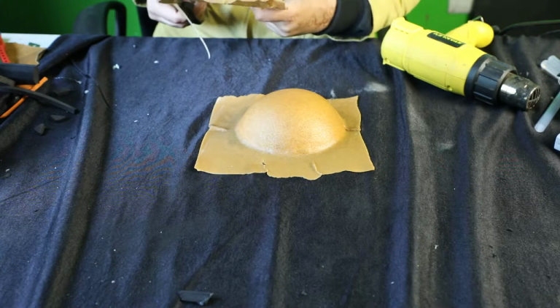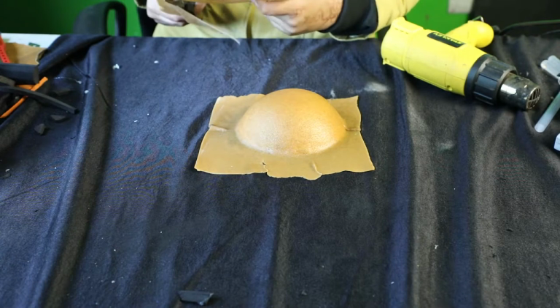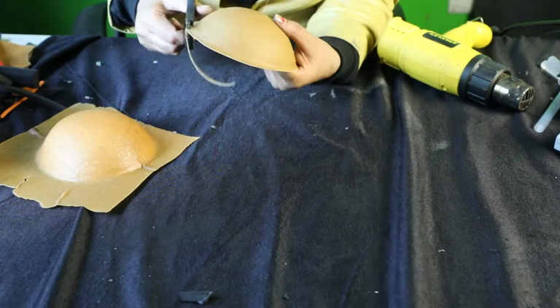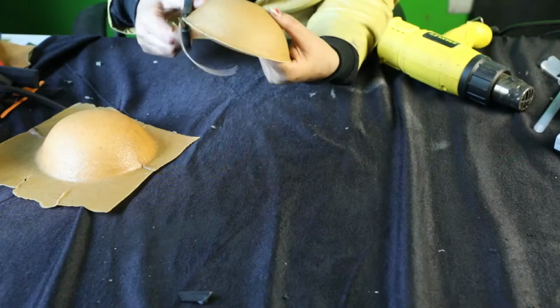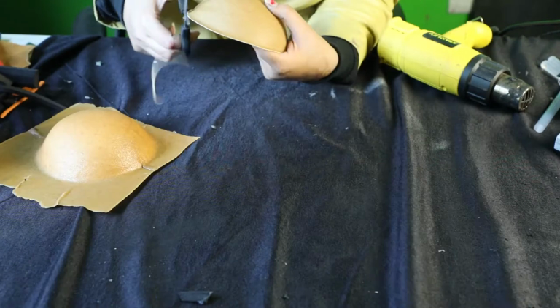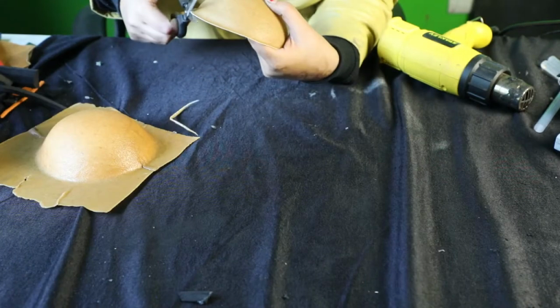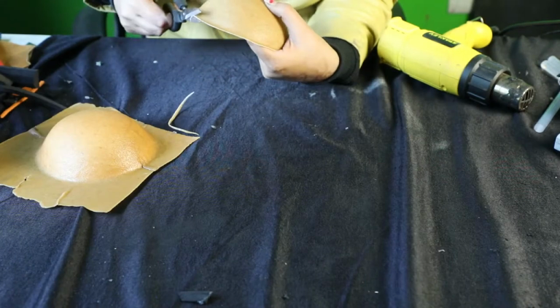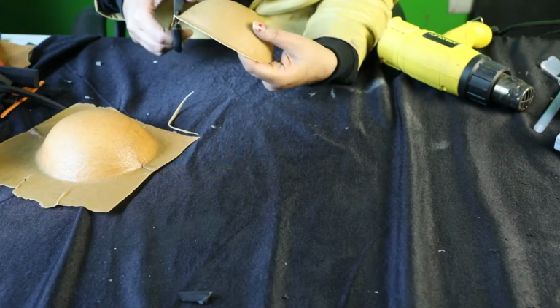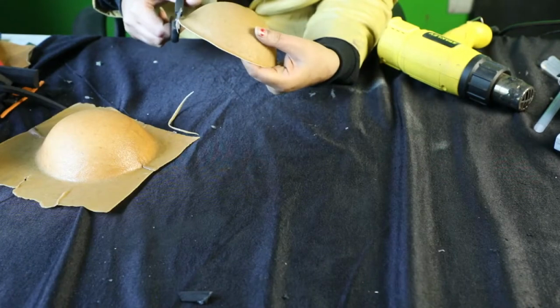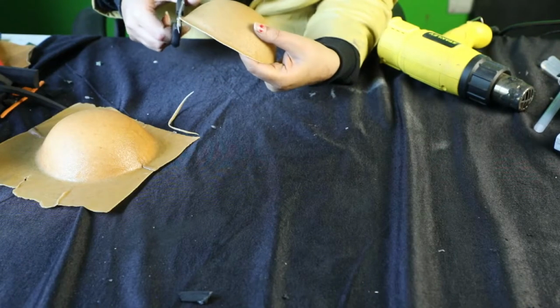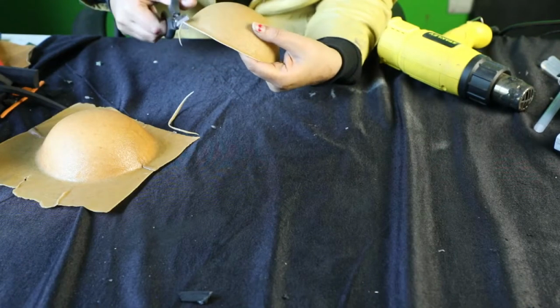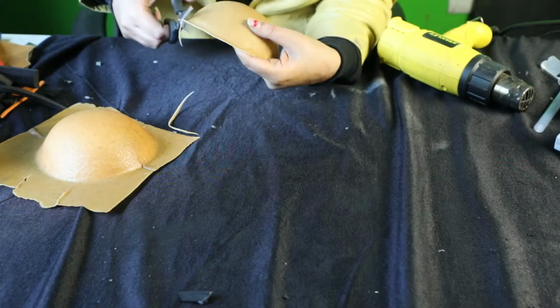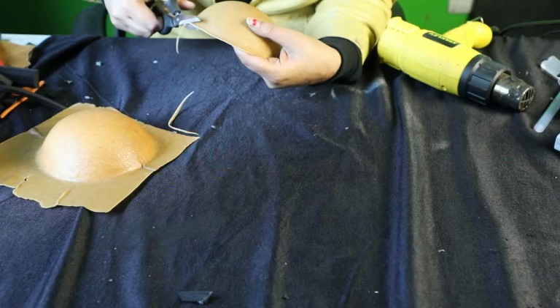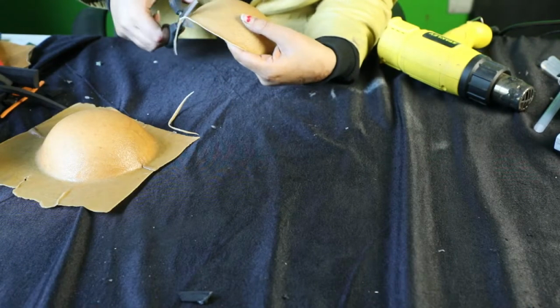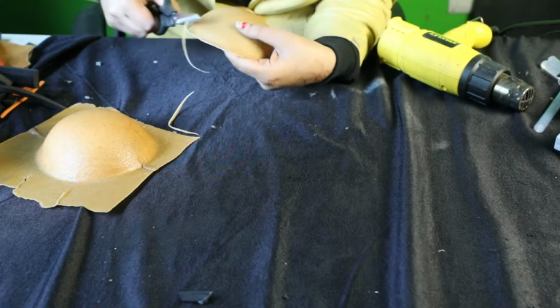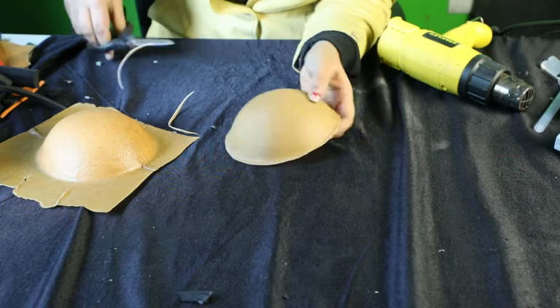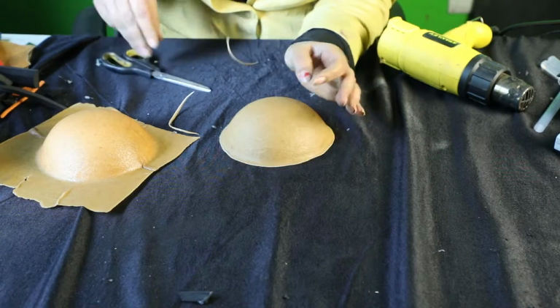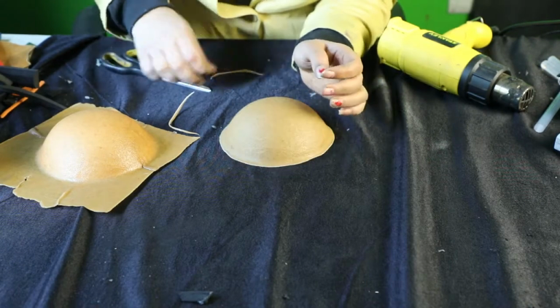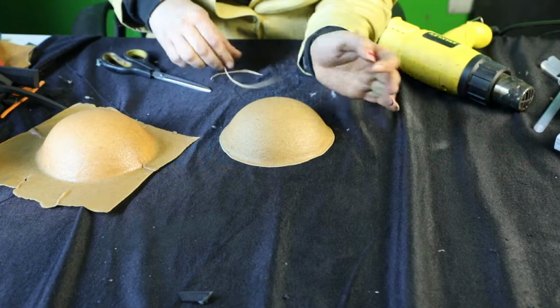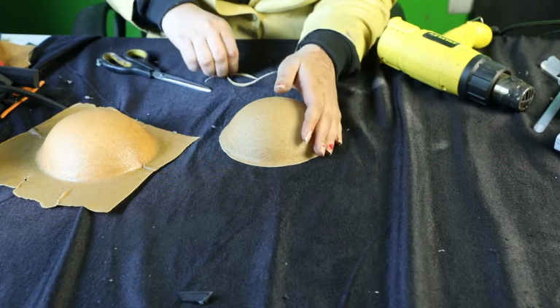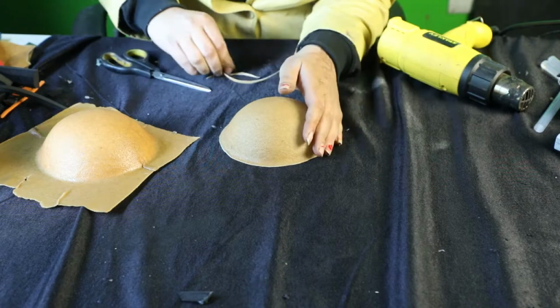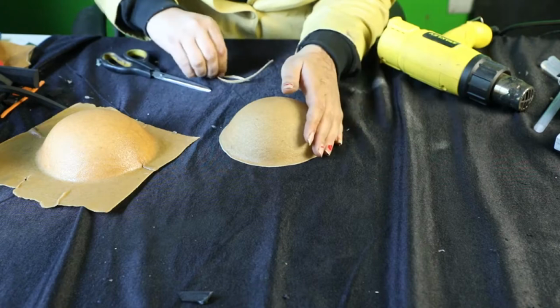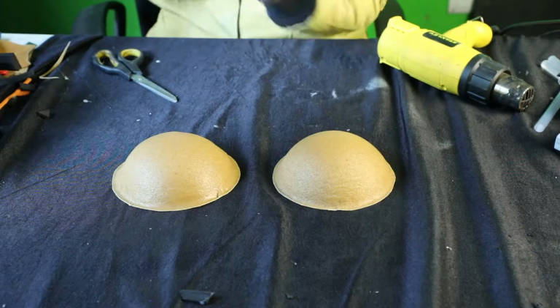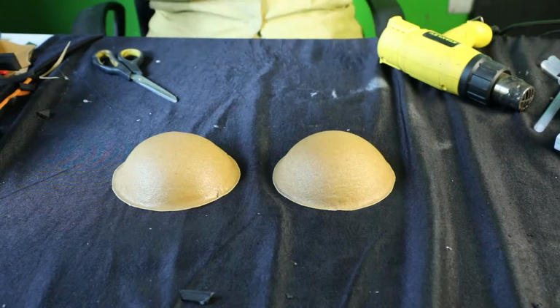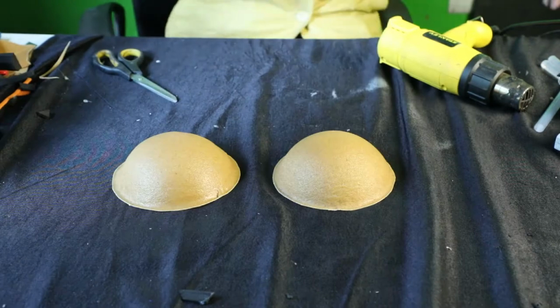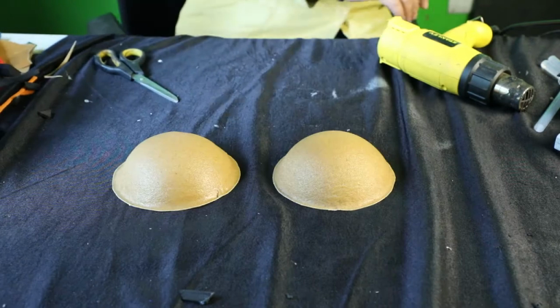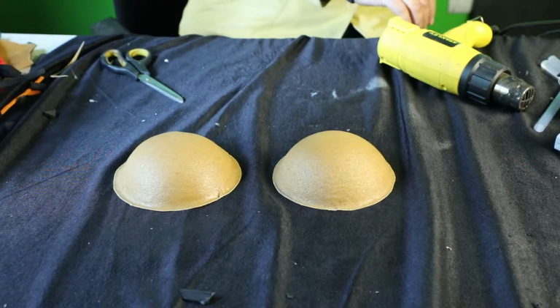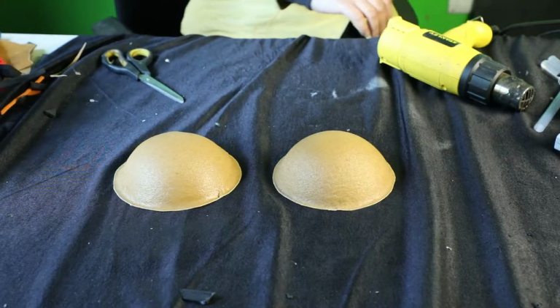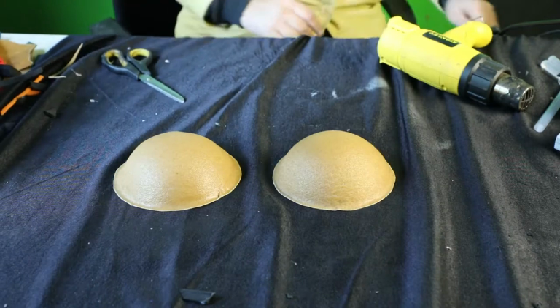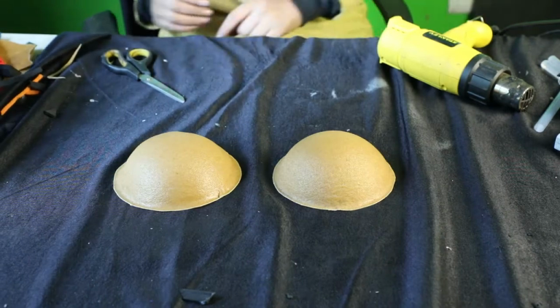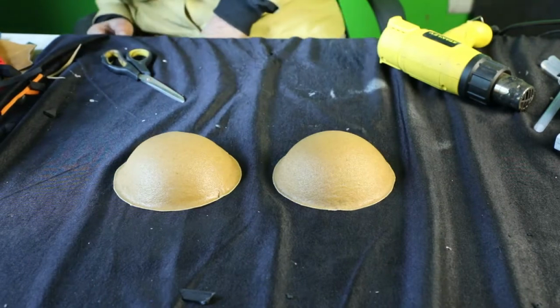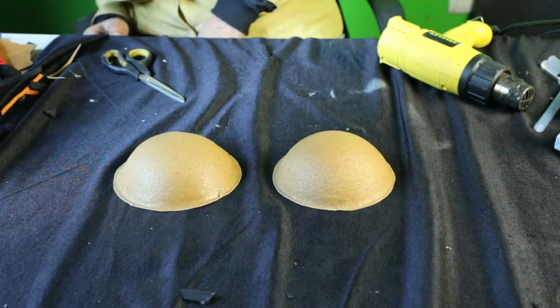We're going to cut that with a pair of scissors. Cut both of them once they're dried and put them together.